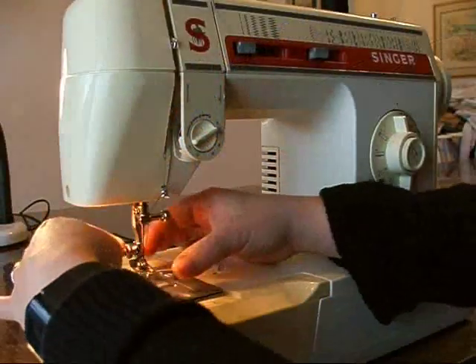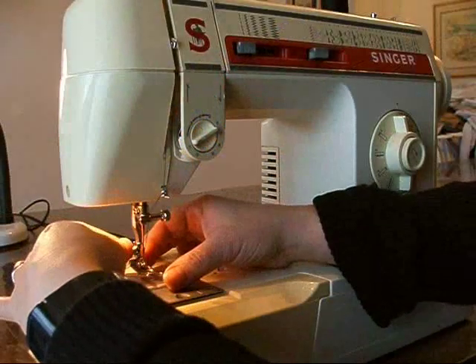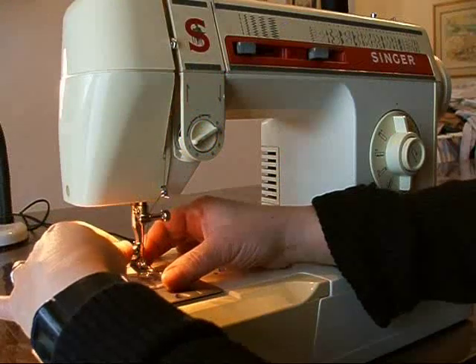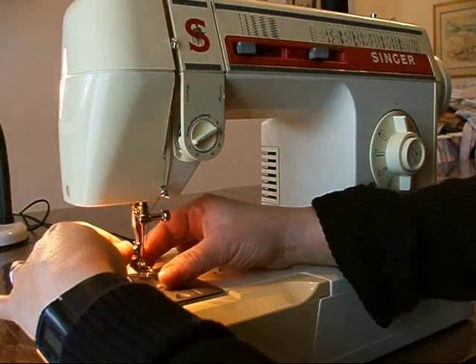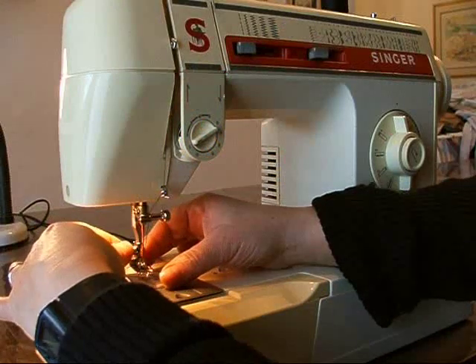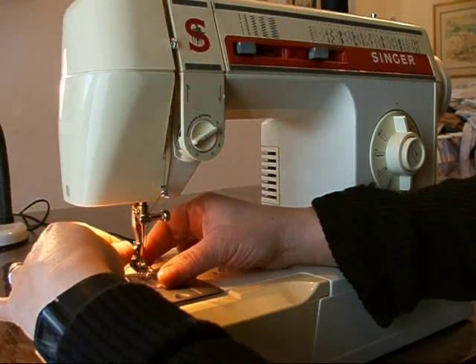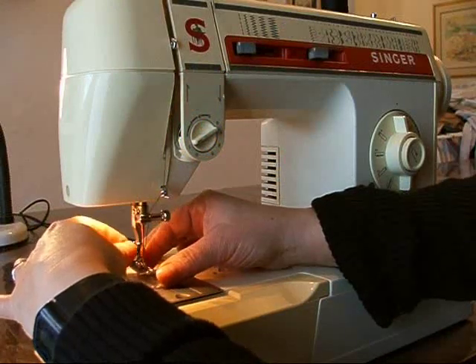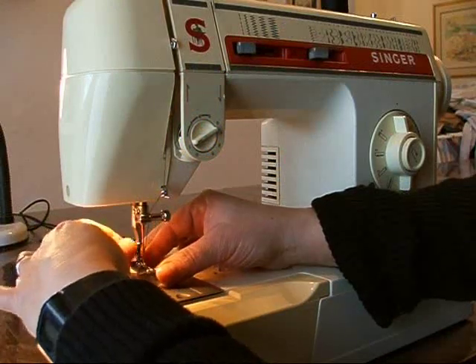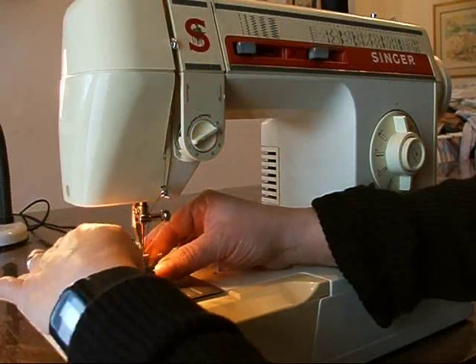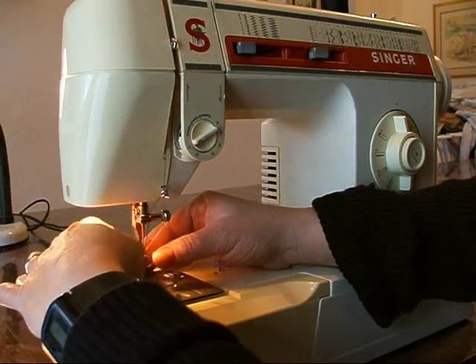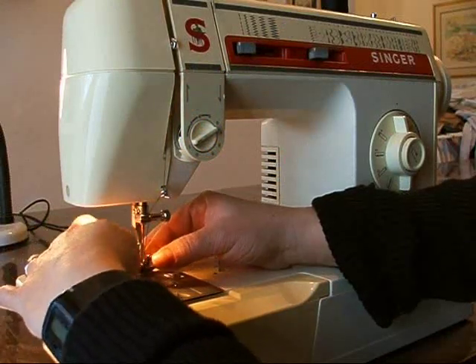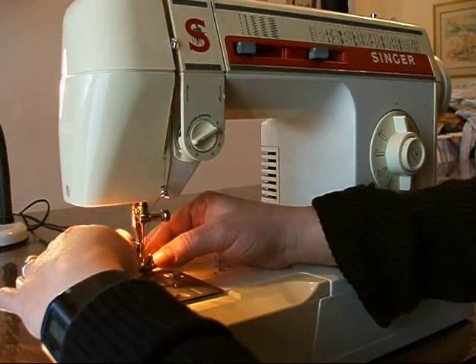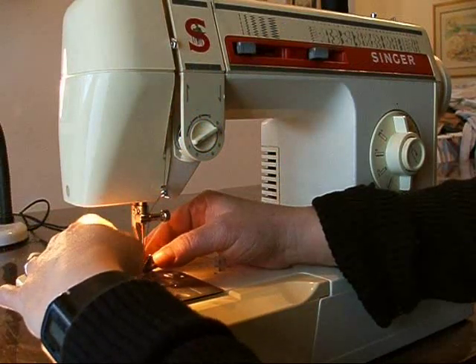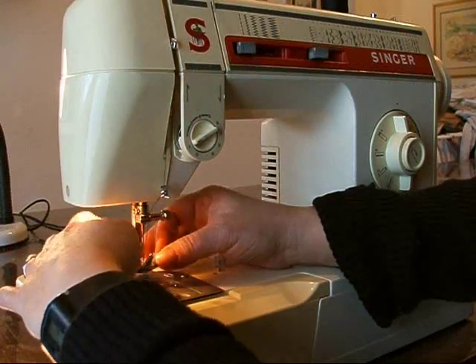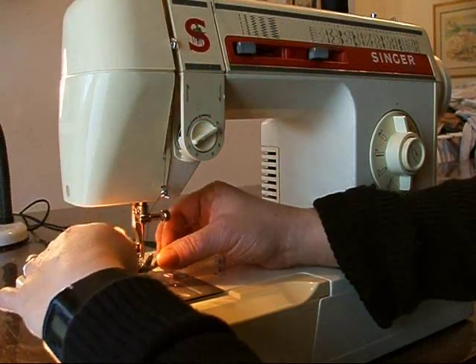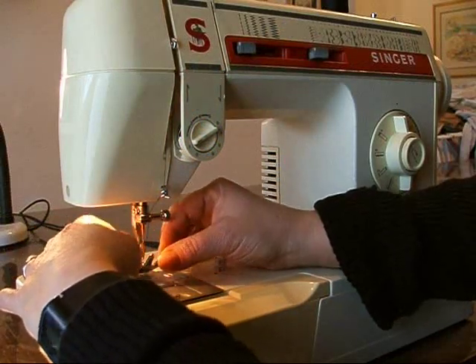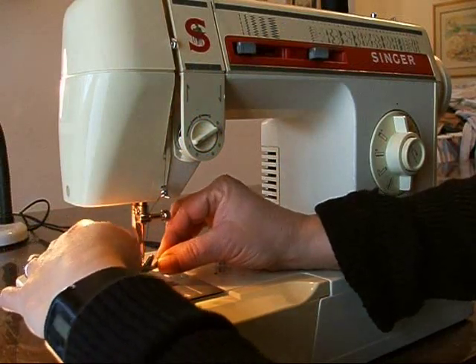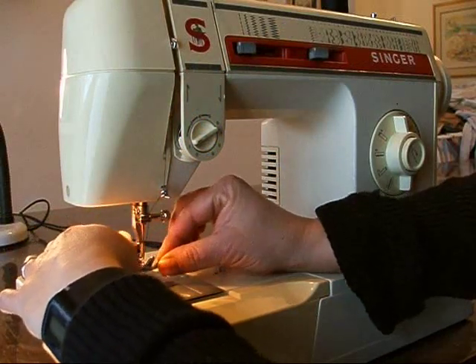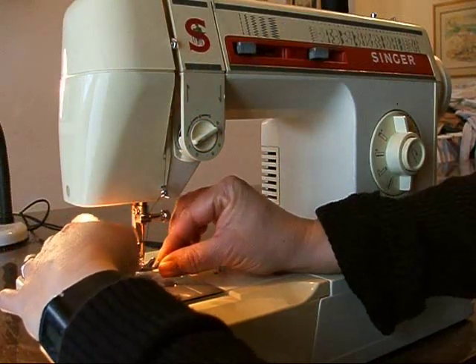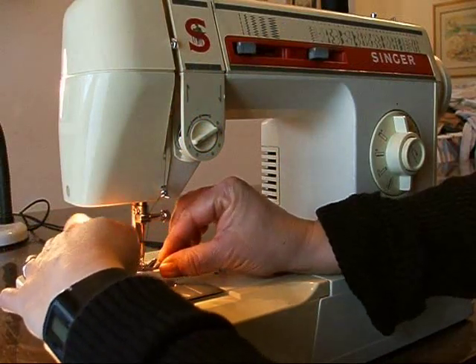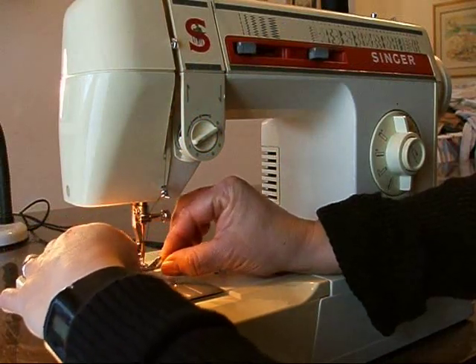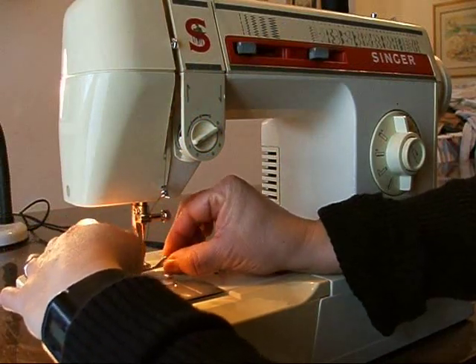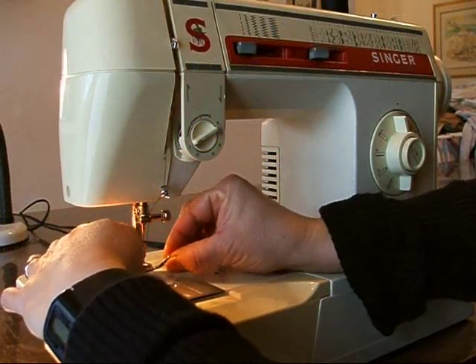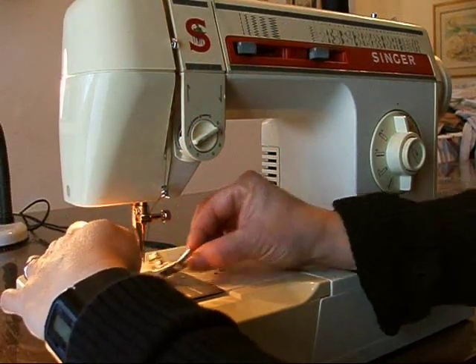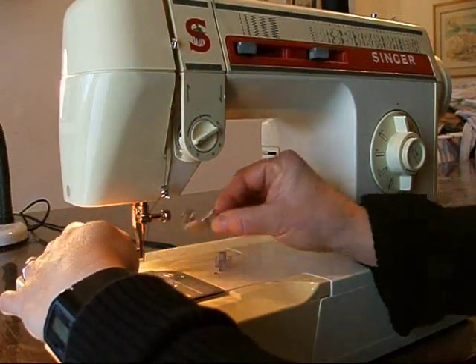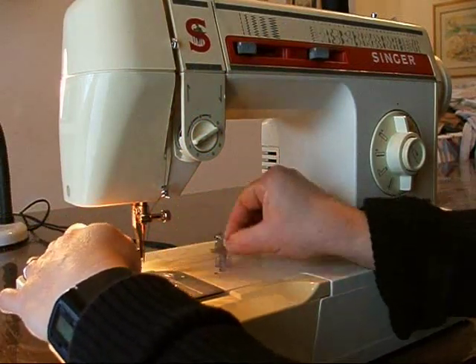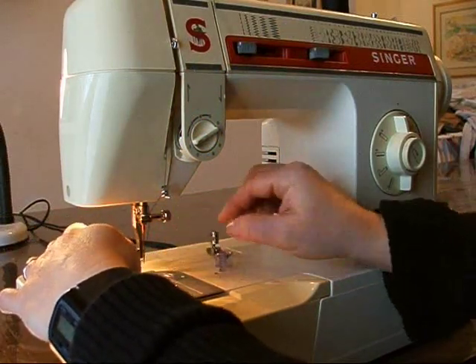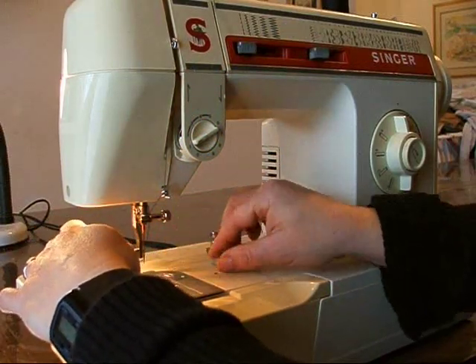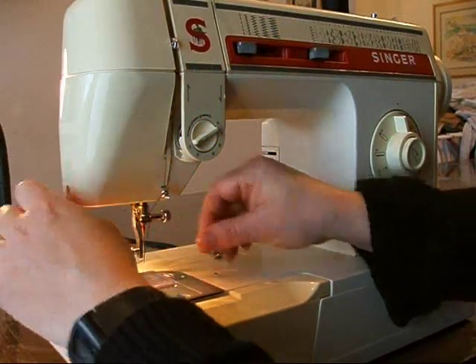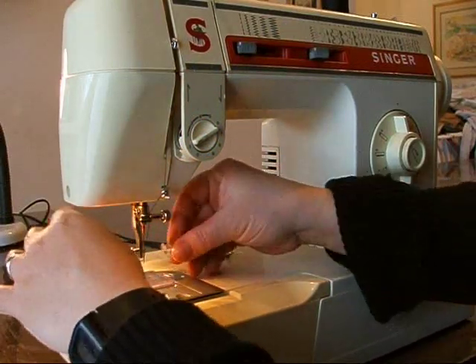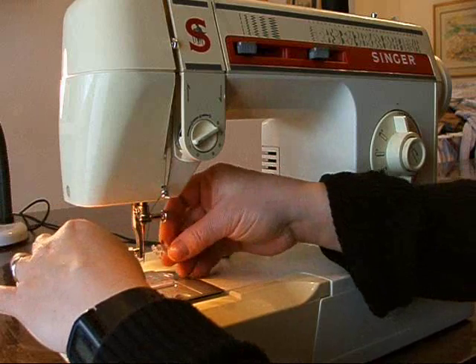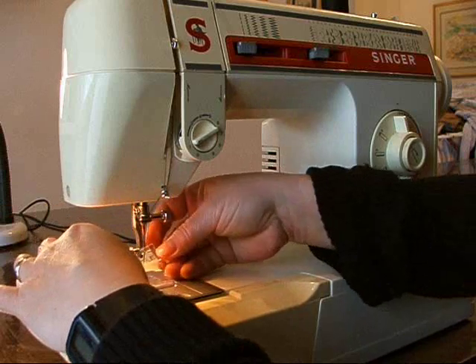Now change the foot. Mine is a screw-on foot; some feet snap on.